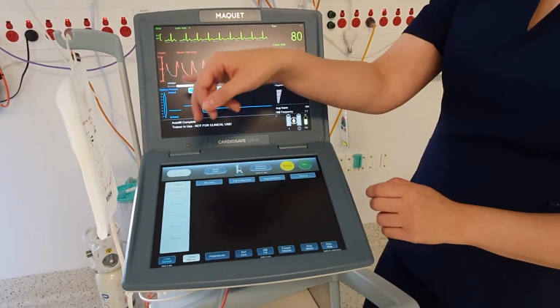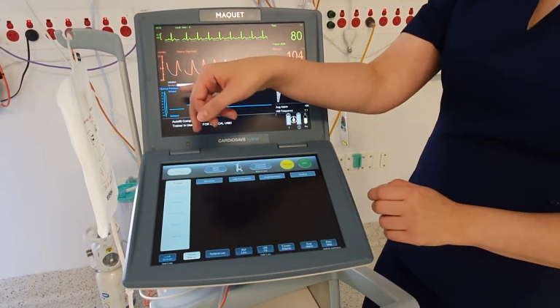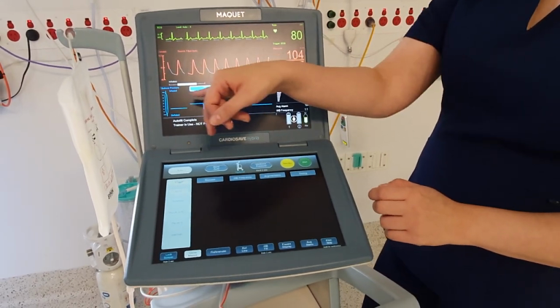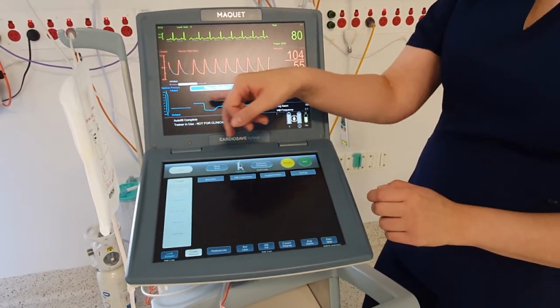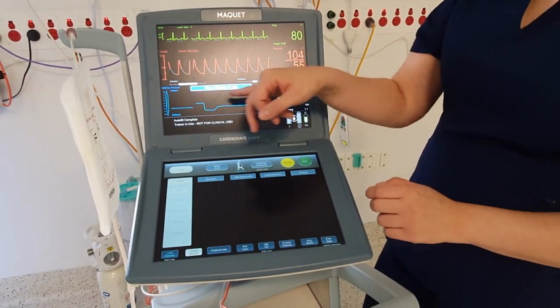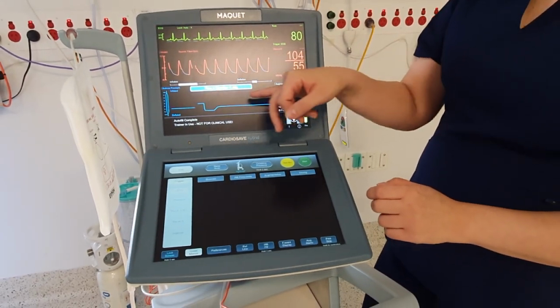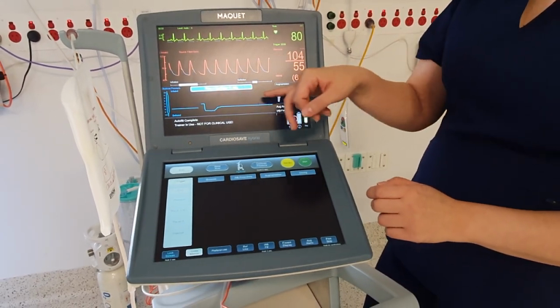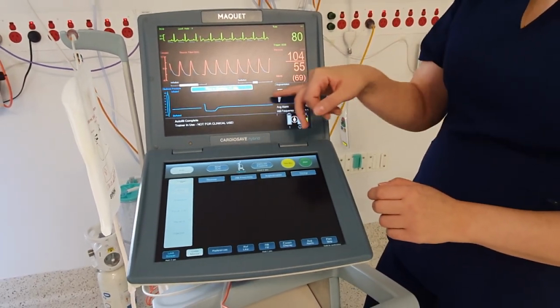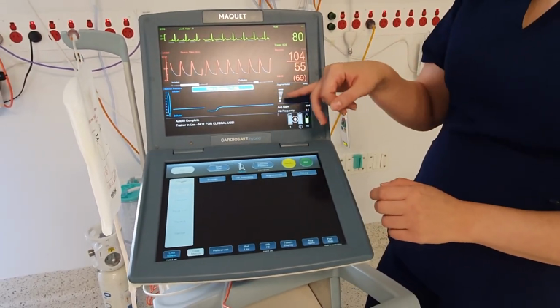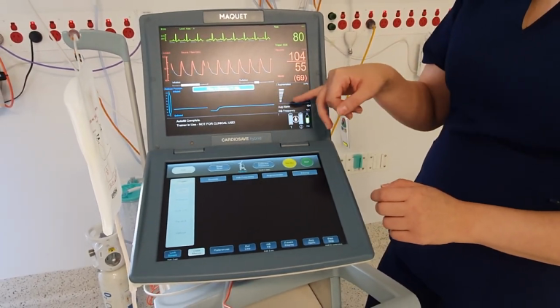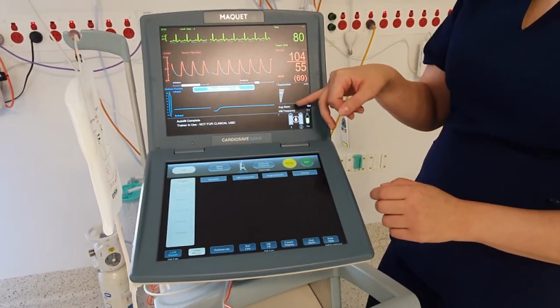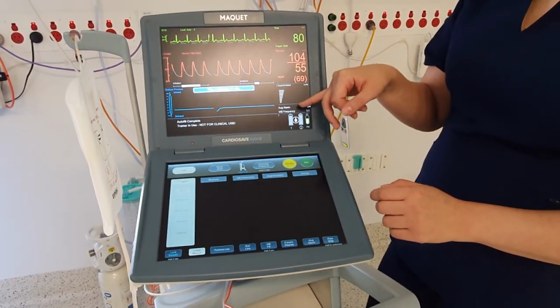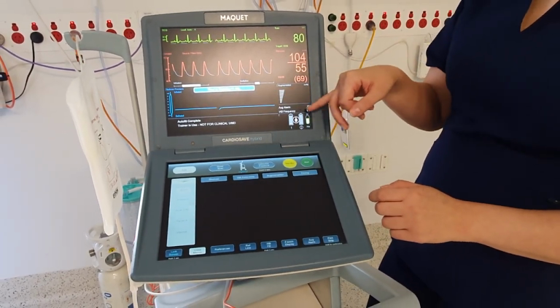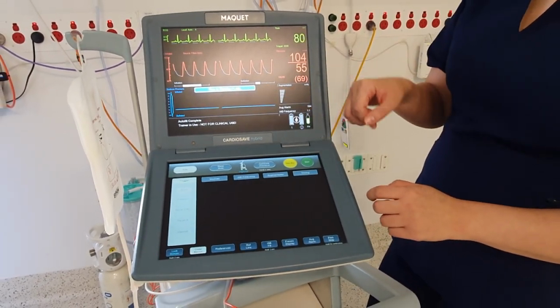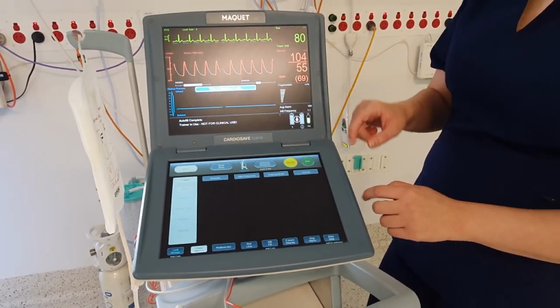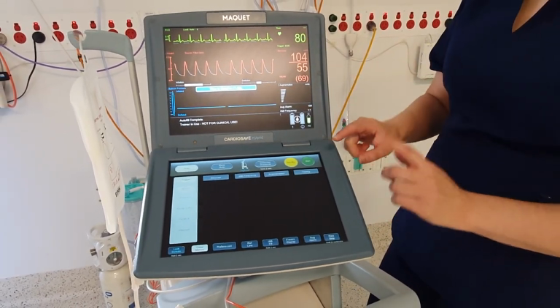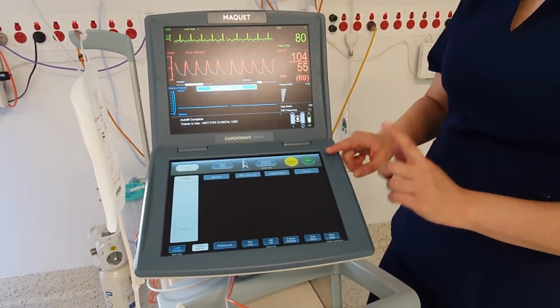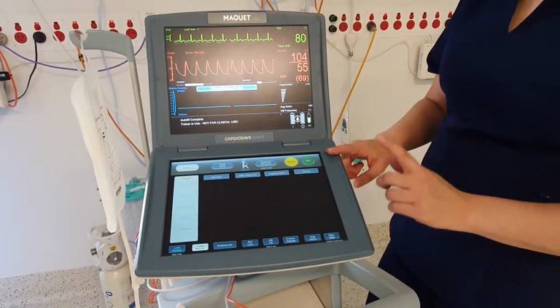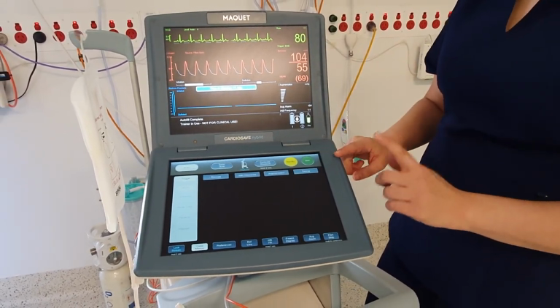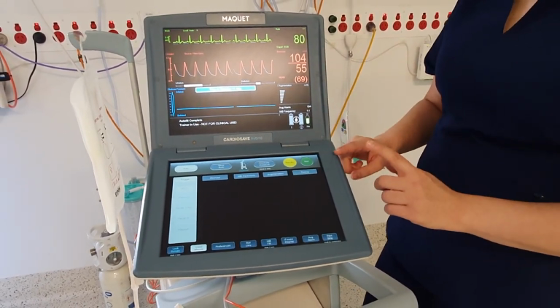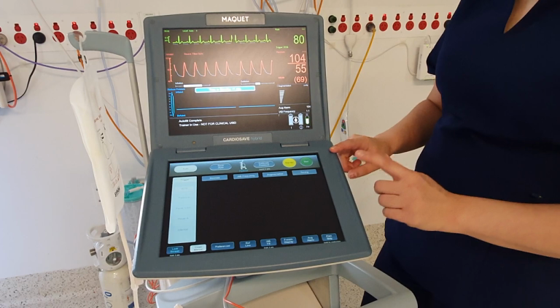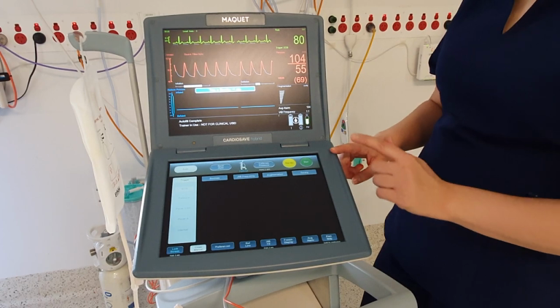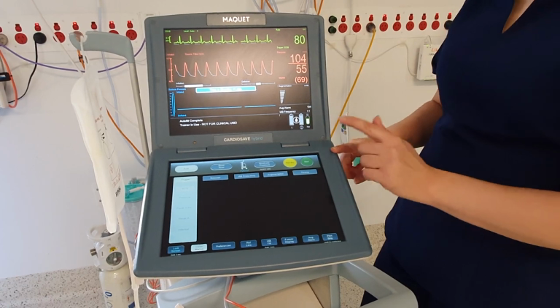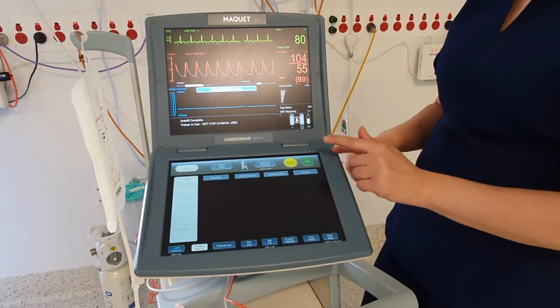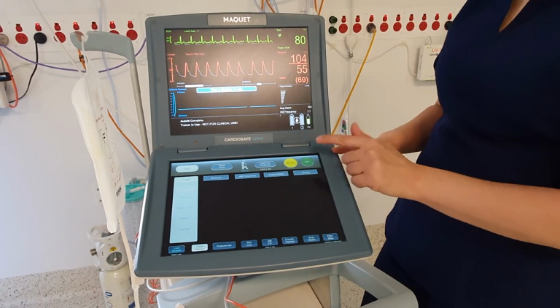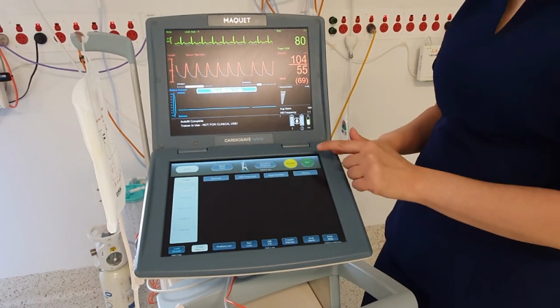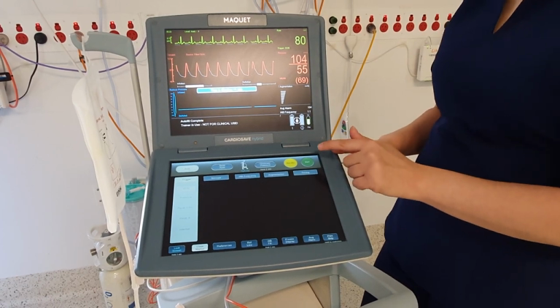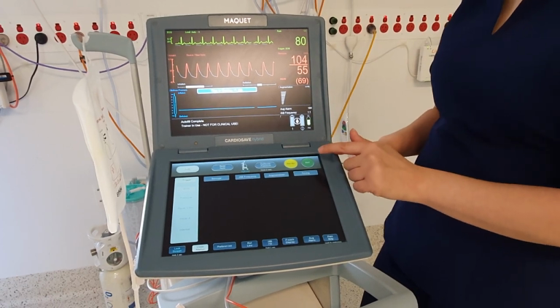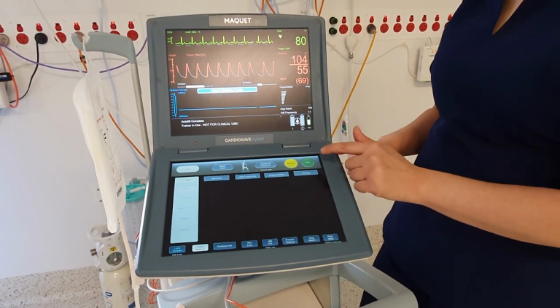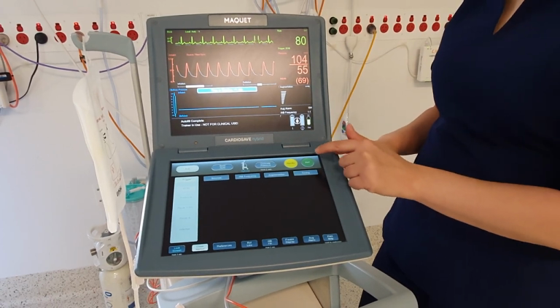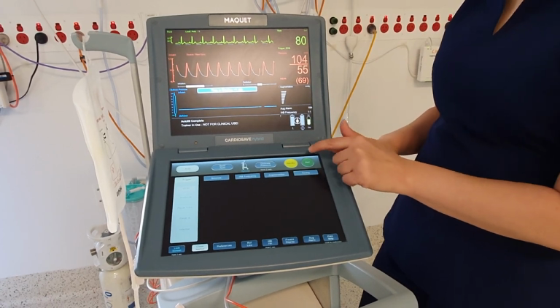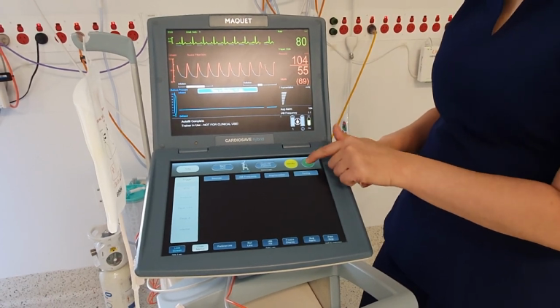When you do this, the balloon pump goes into standby, so always remember to hit start — the big green button here.